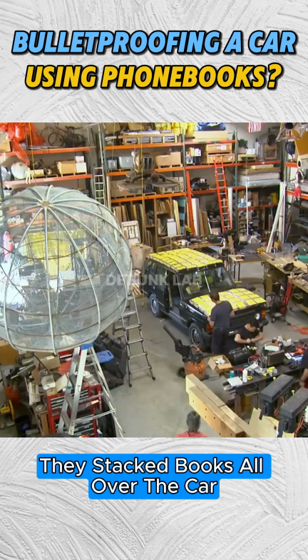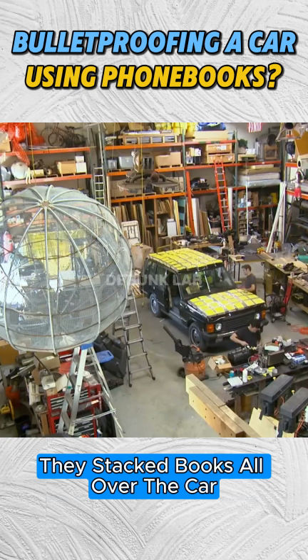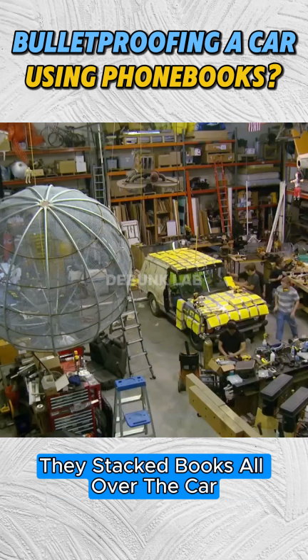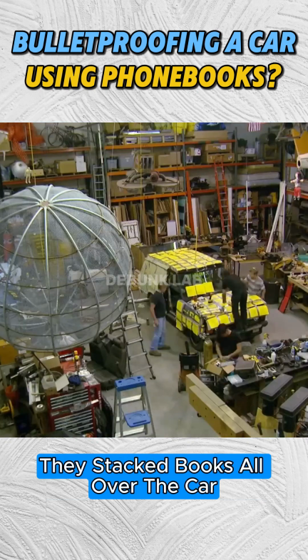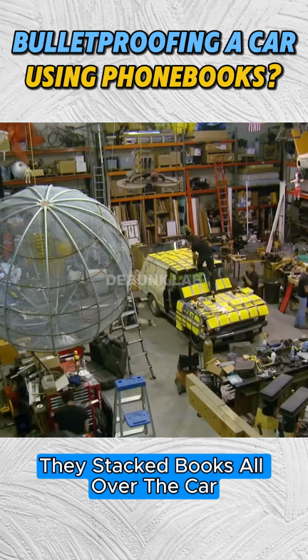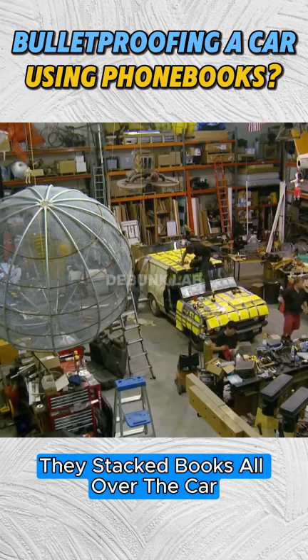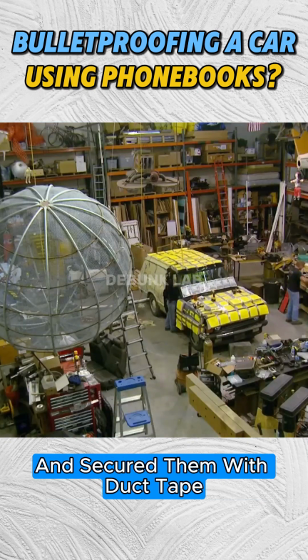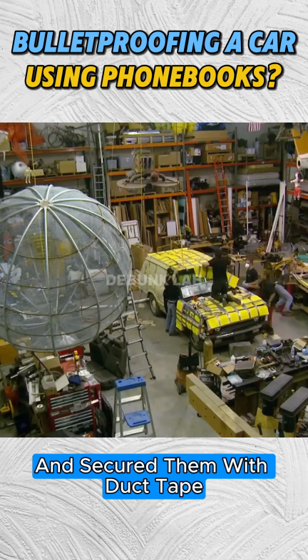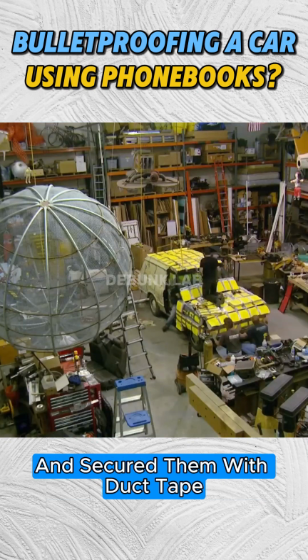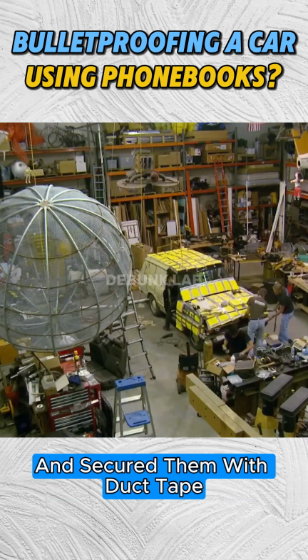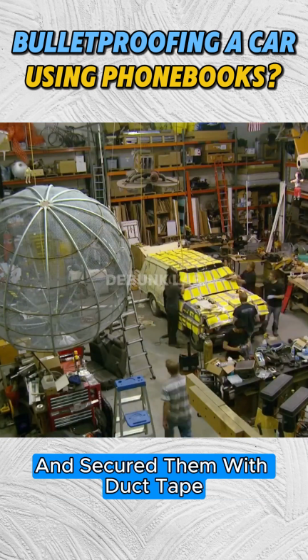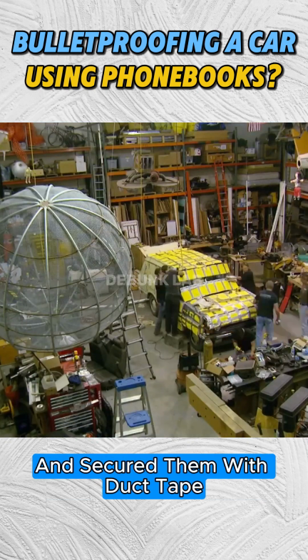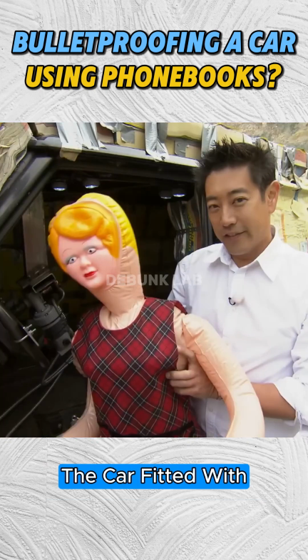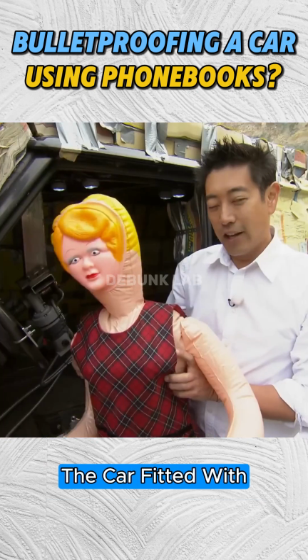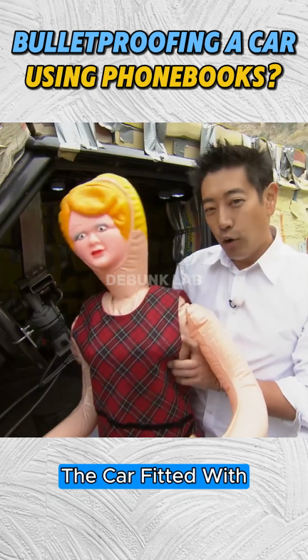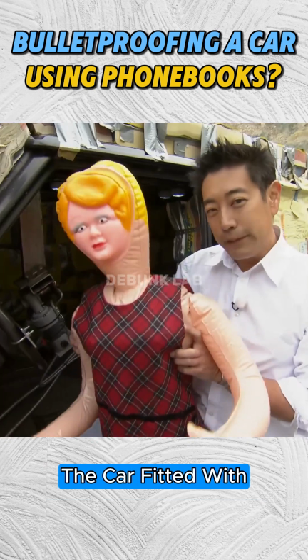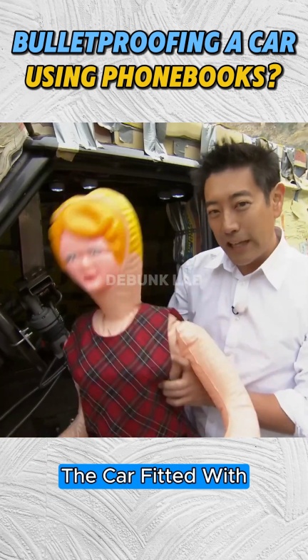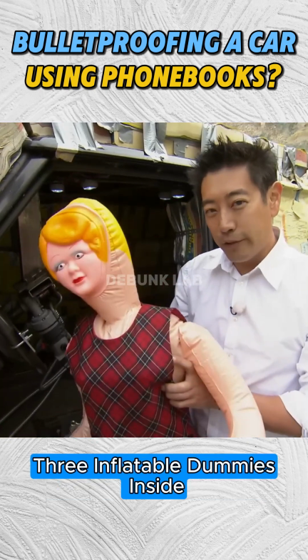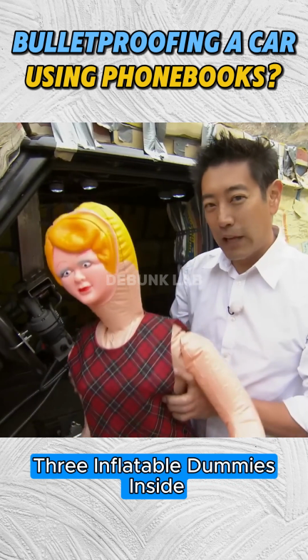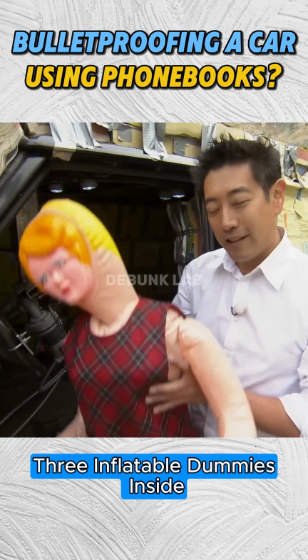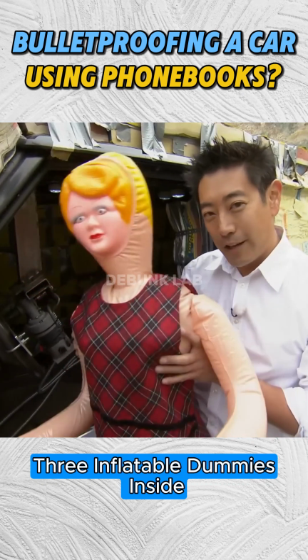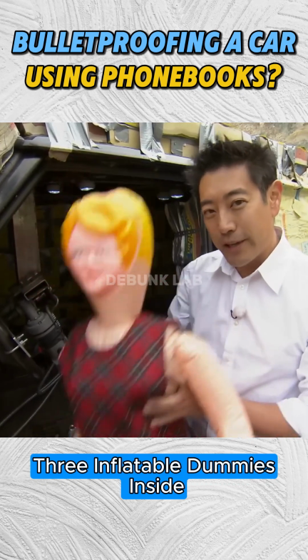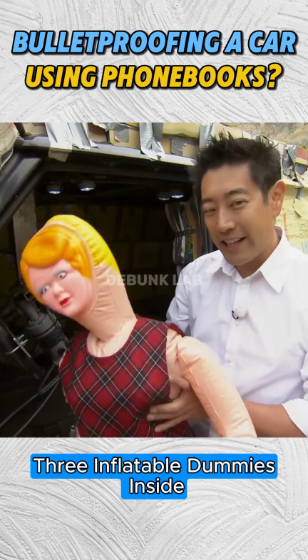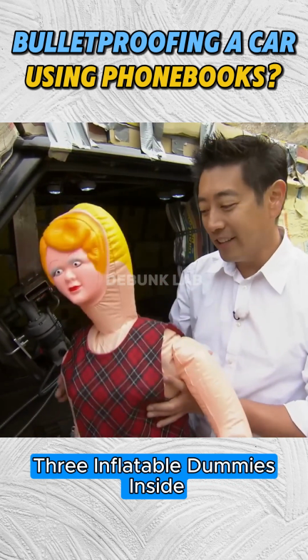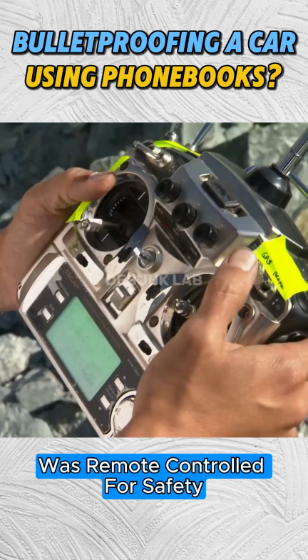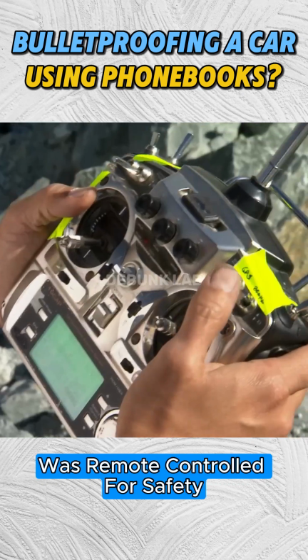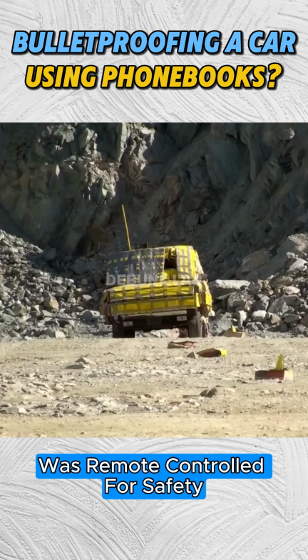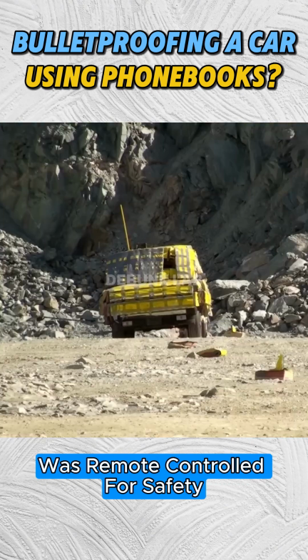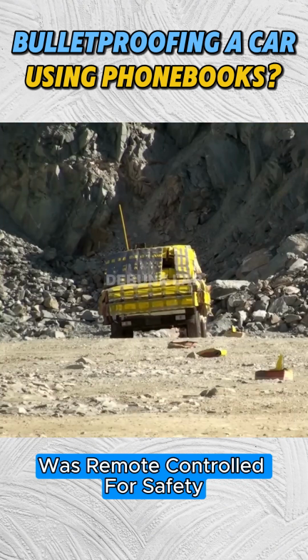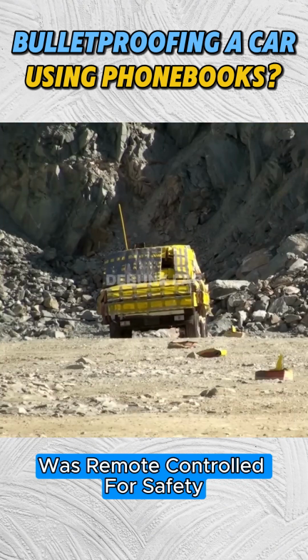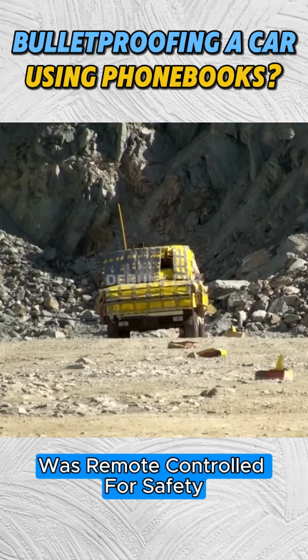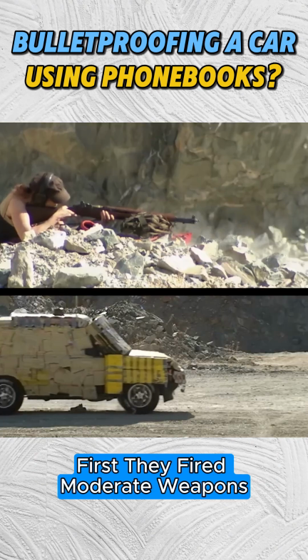They stacked books all over the car and secured them with duct tape. The car, fitted with three inflatable dummies inside, was remote-controlled for safety.